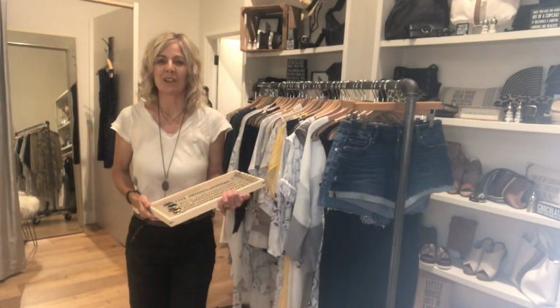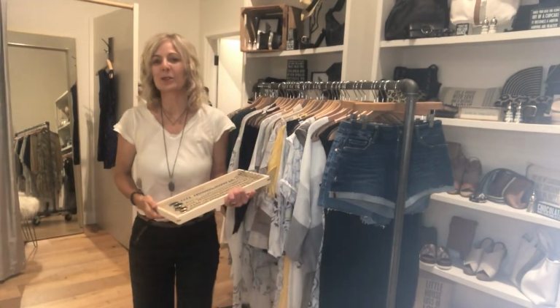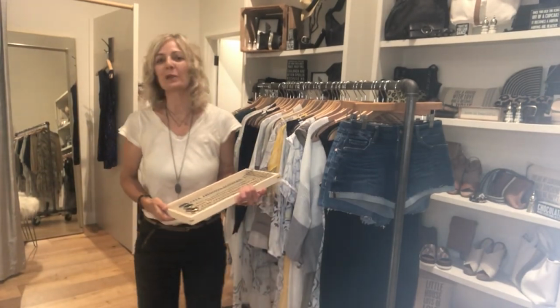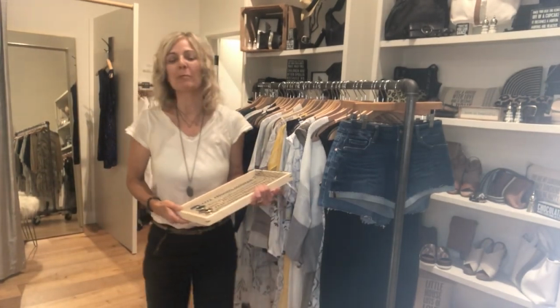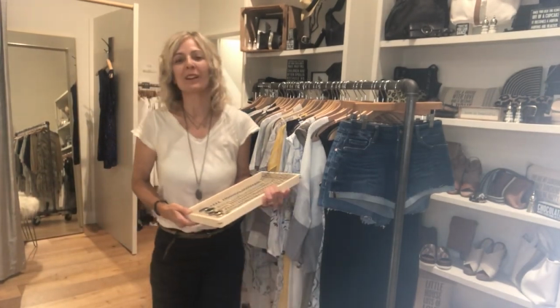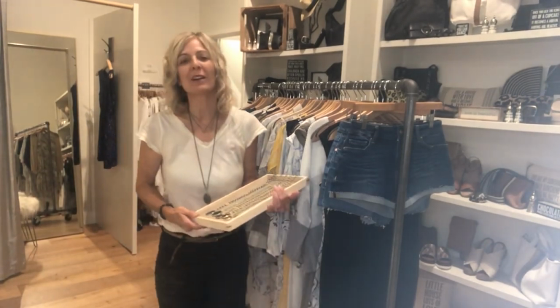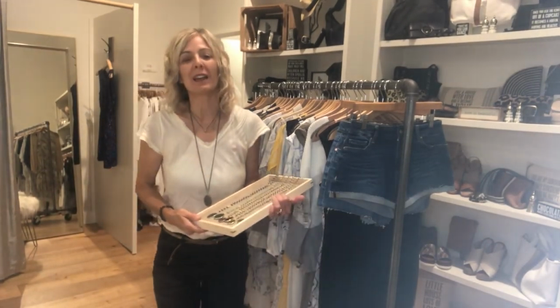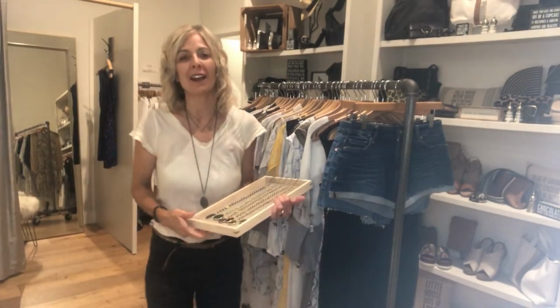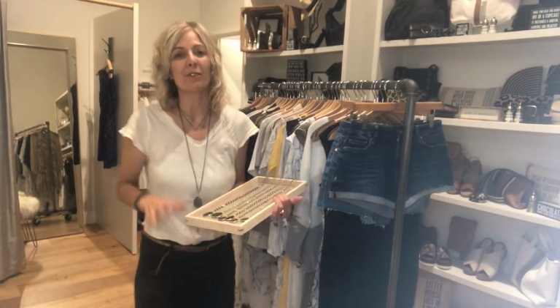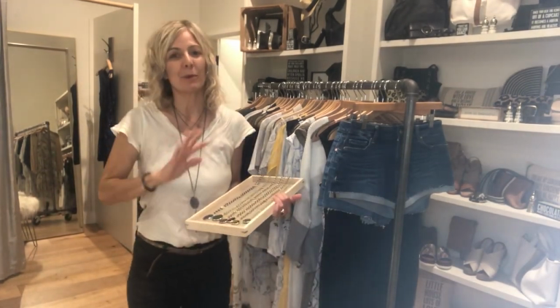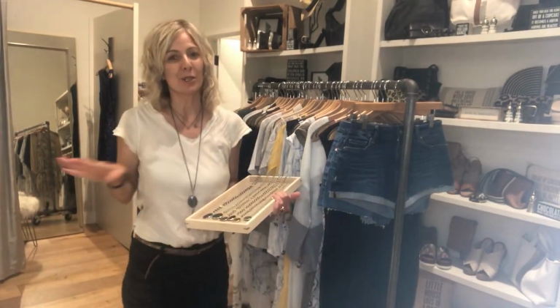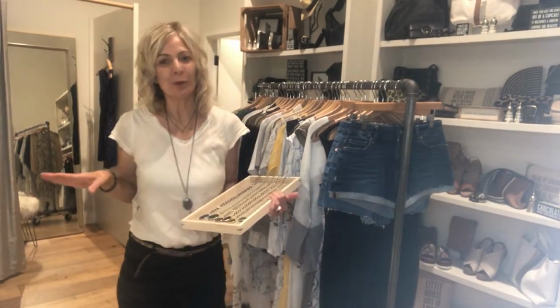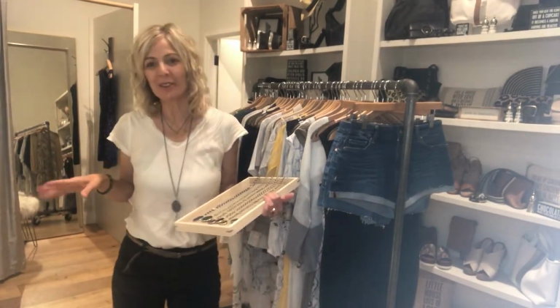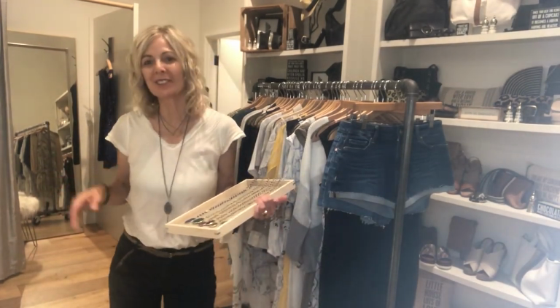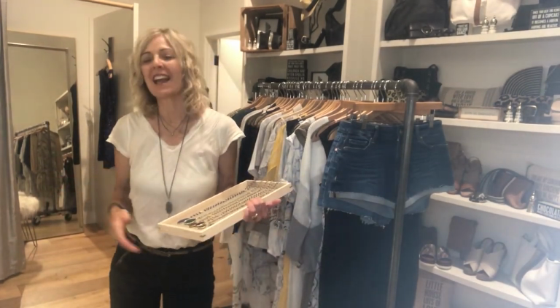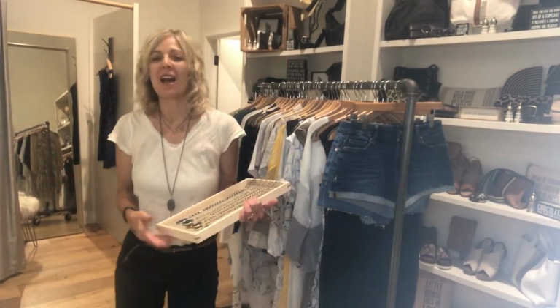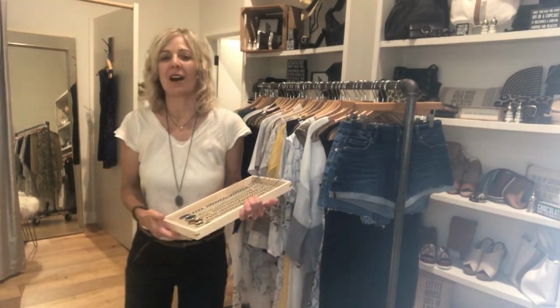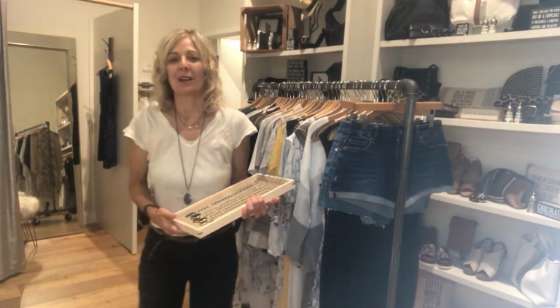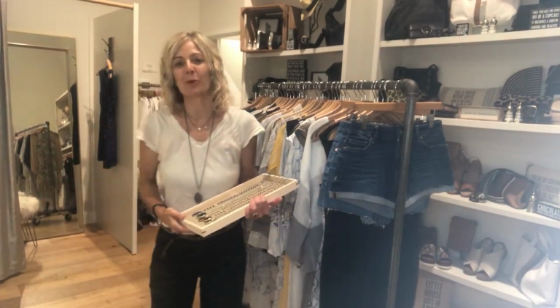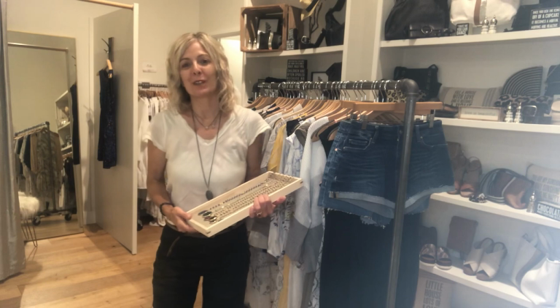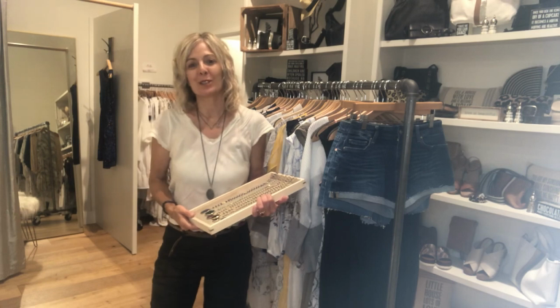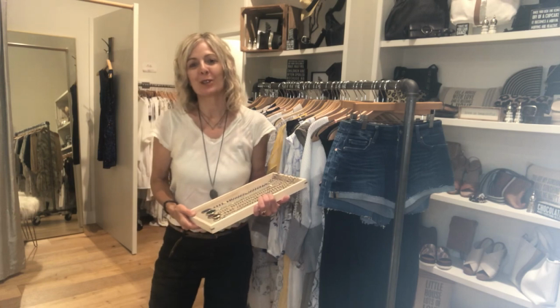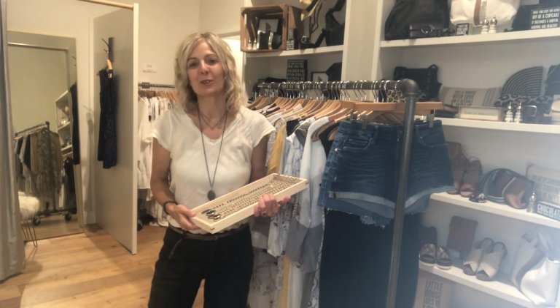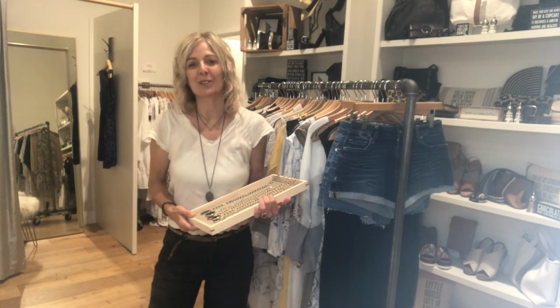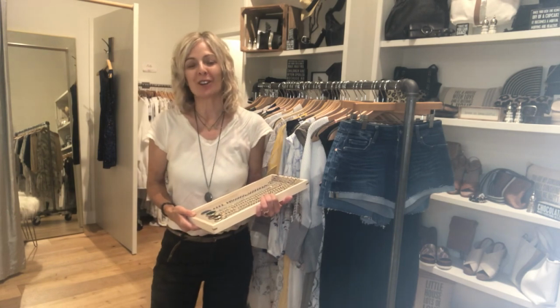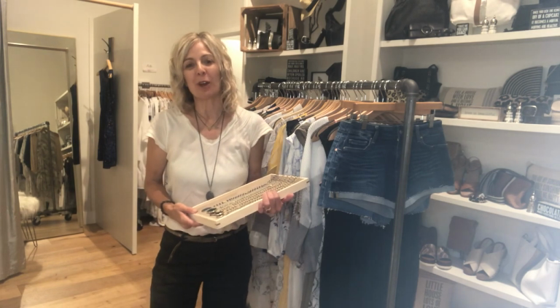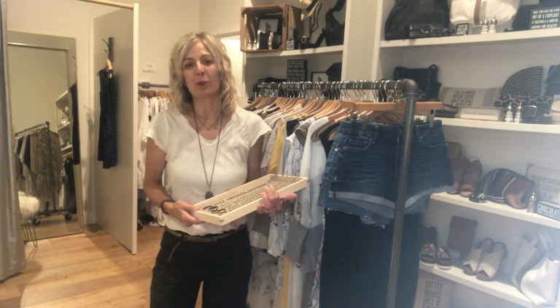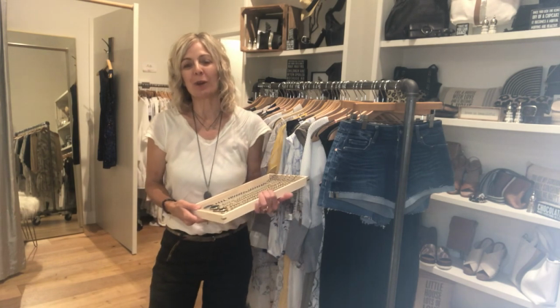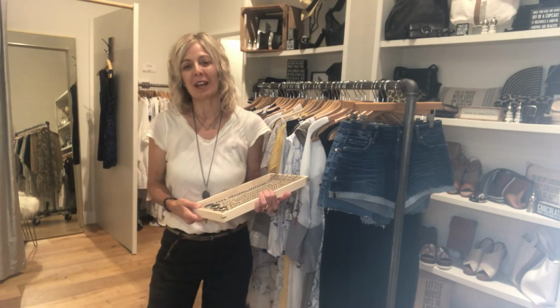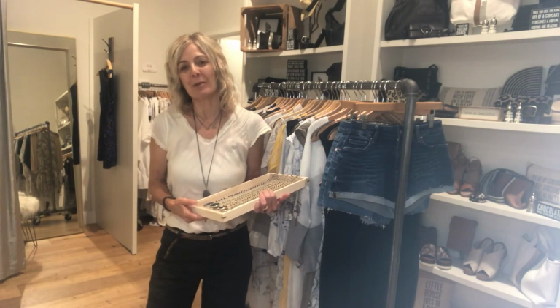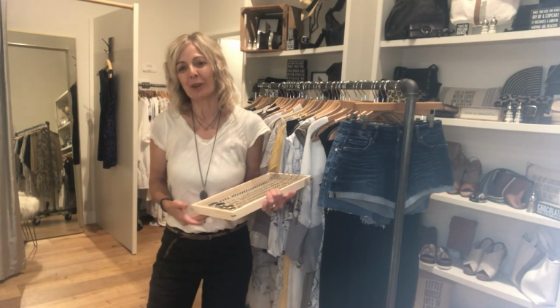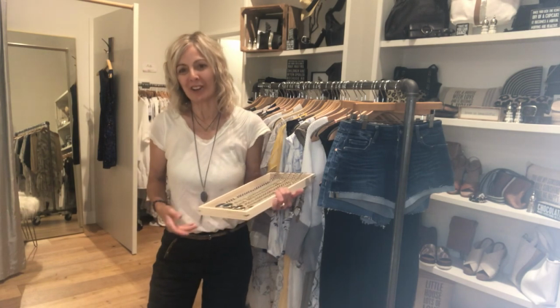Hello, this is Bella. We have a bunch of new arrivals. I am going to start out with what I am wearing.